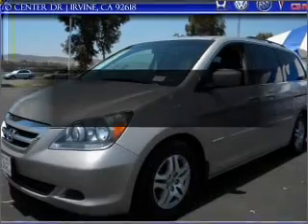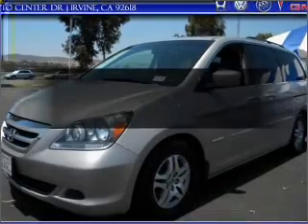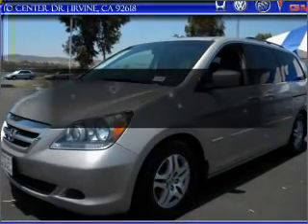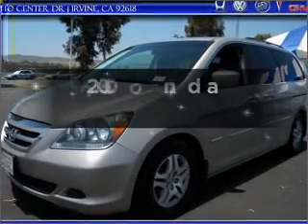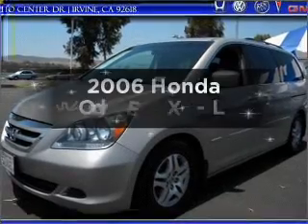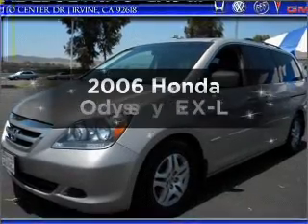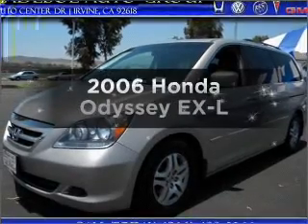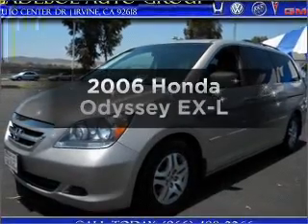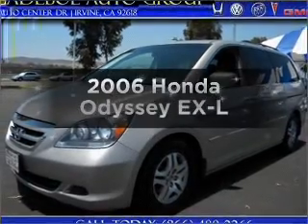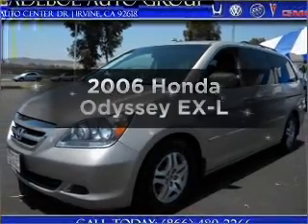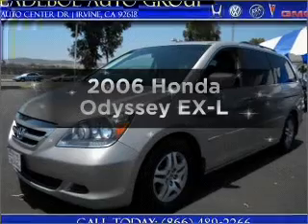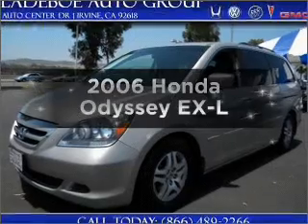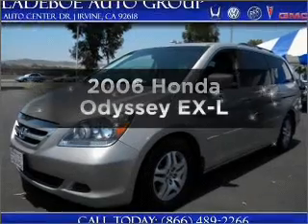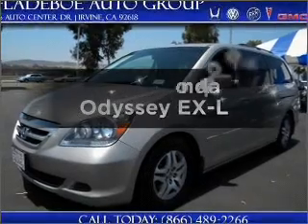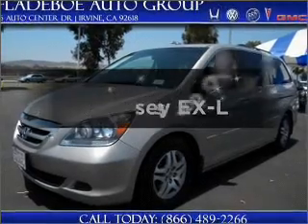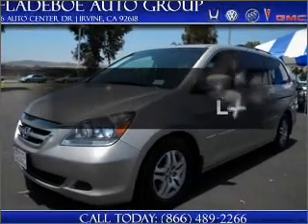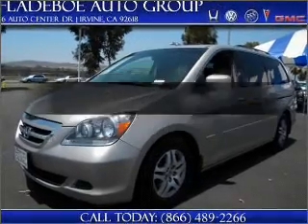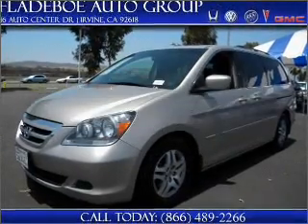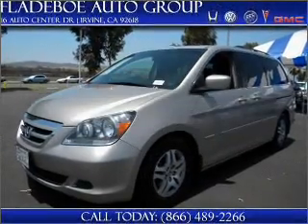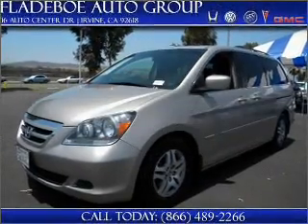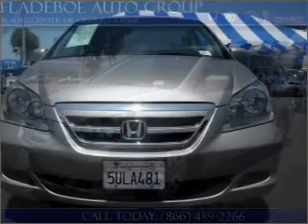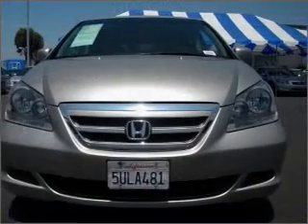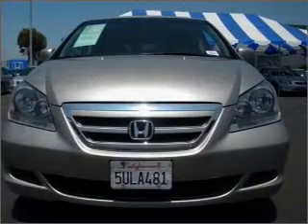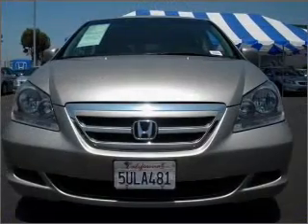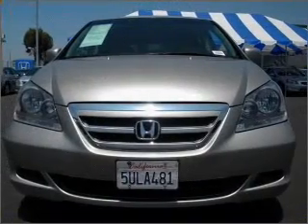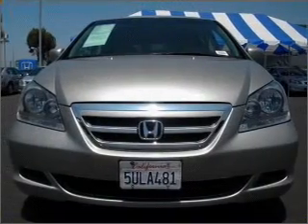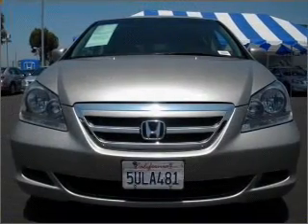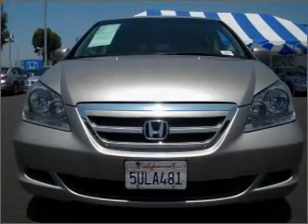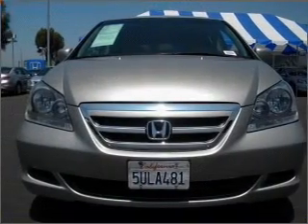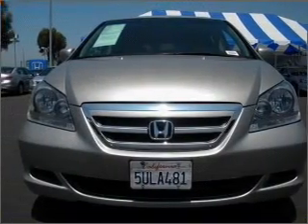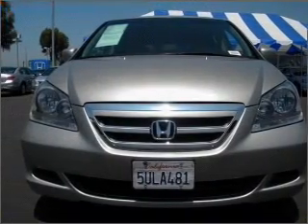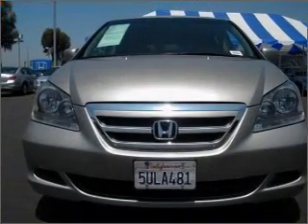Get noticed in this 2006 Honda Odyssey. If you're looking for a first-rate auto, this one could be yours today.